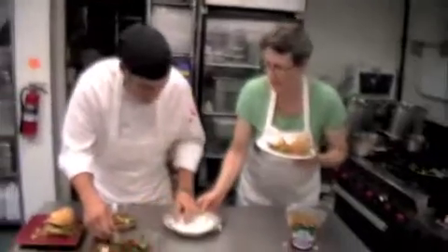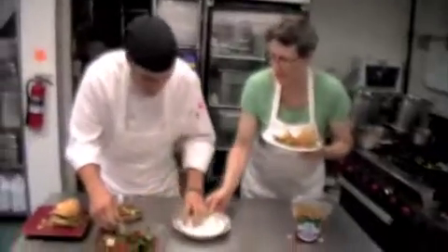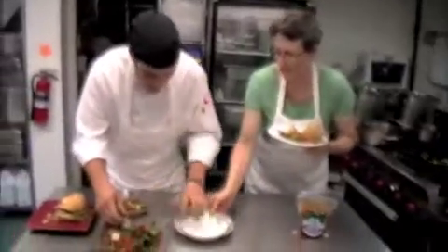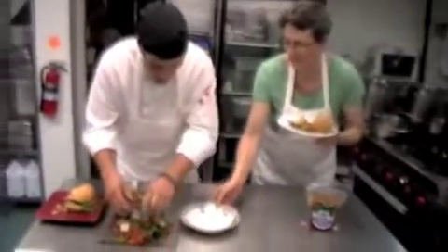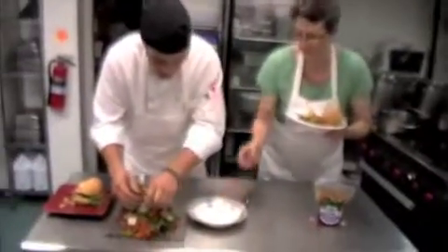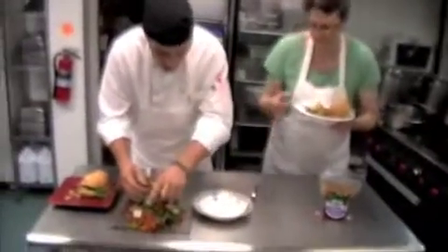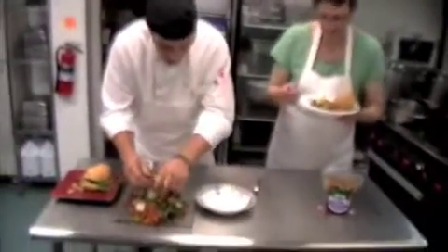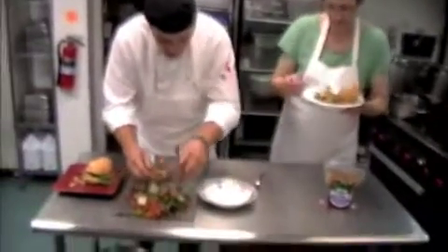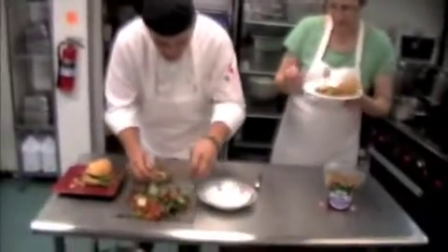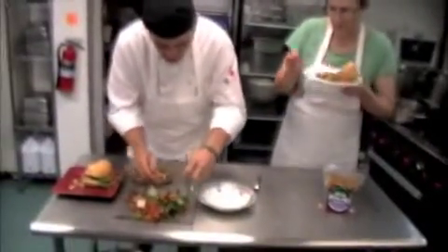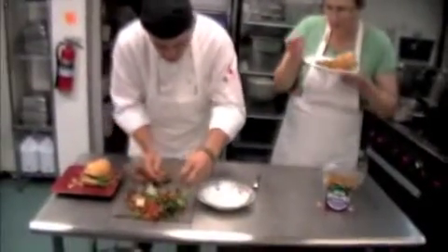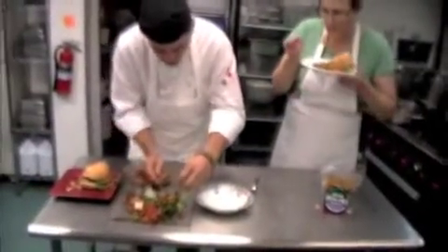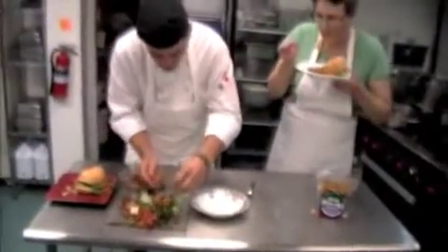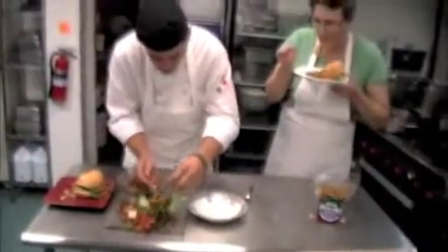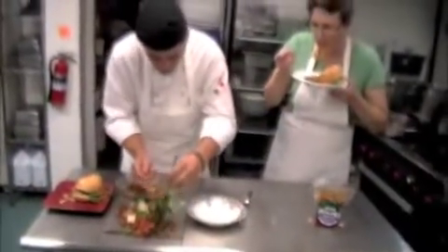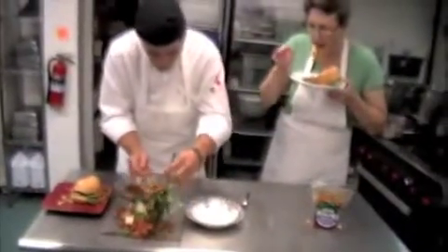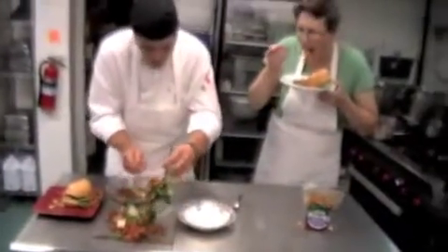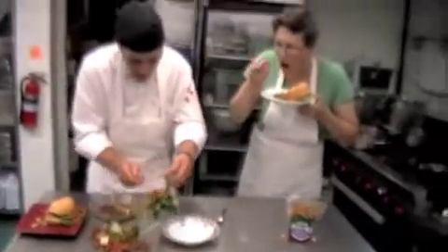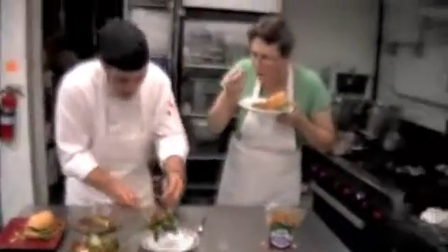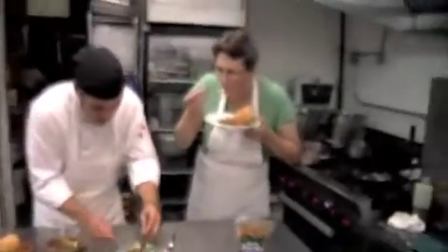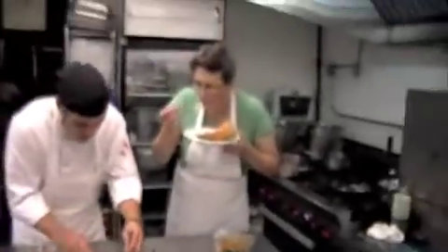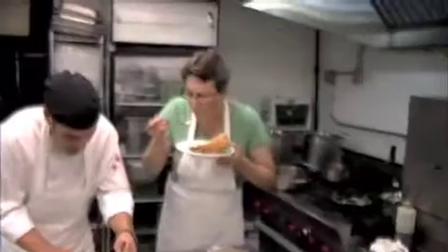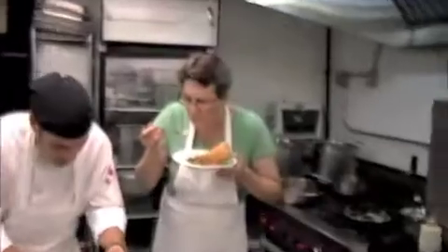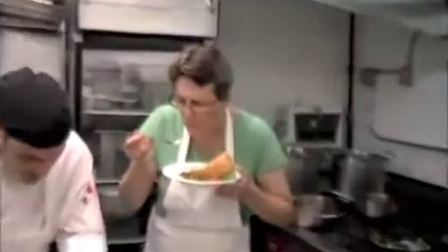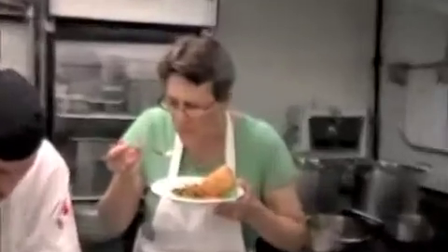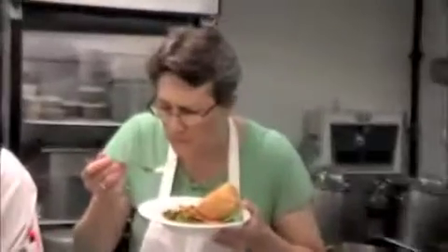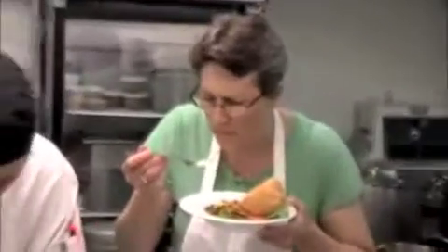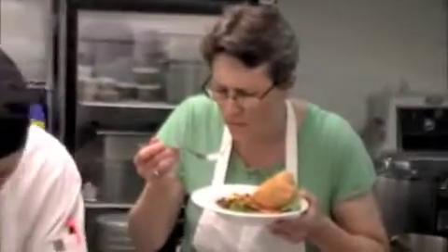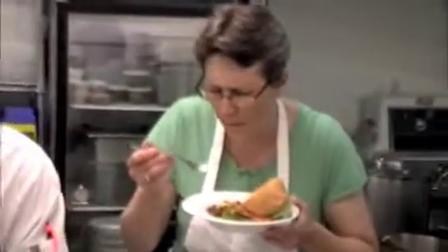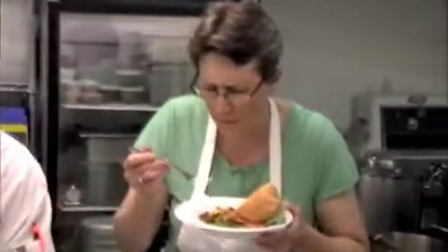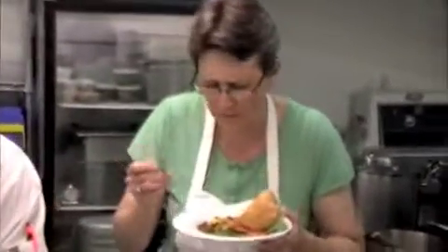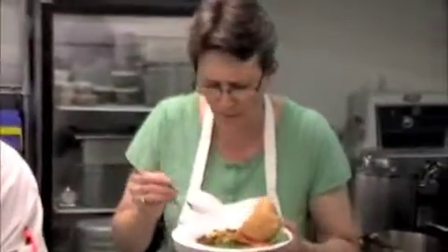Fried potatoes, the seitan, a nice big bed of greens, a little bit of cheese — what's not to dig?